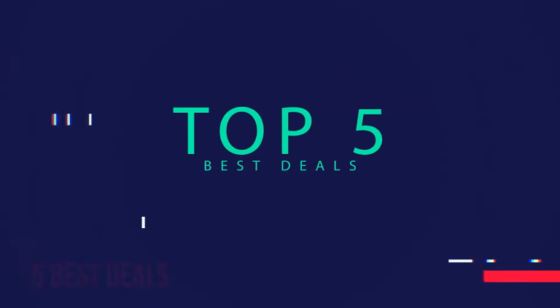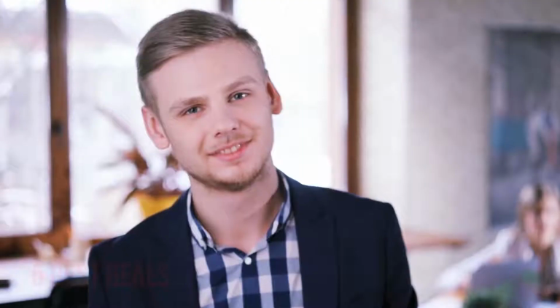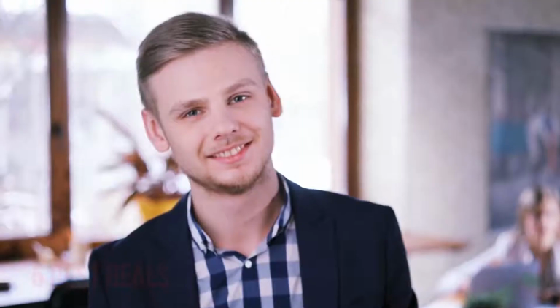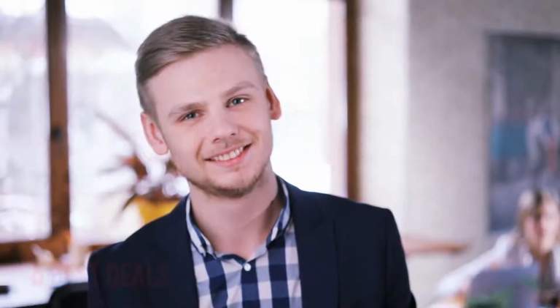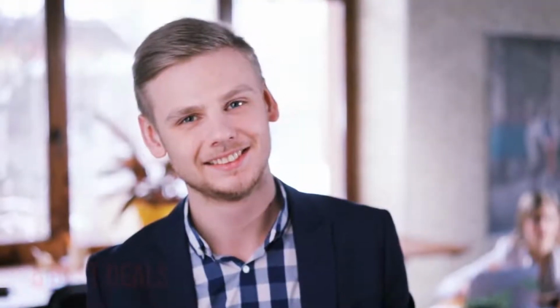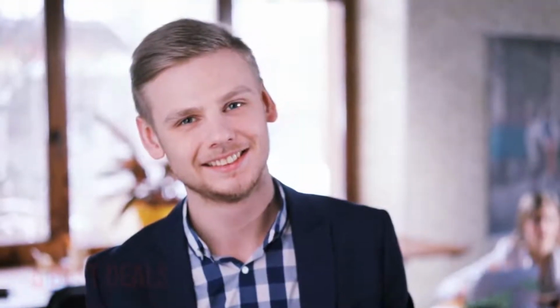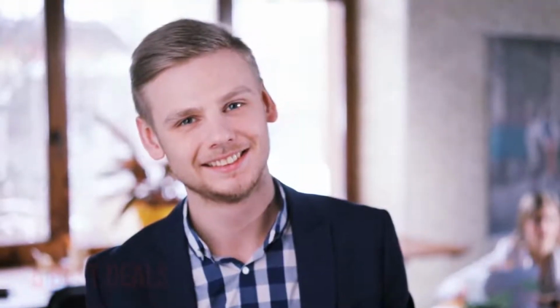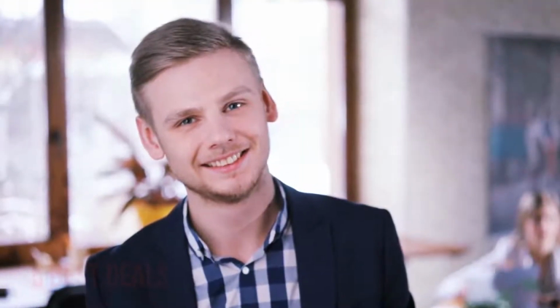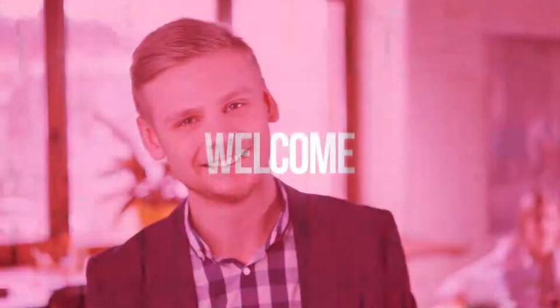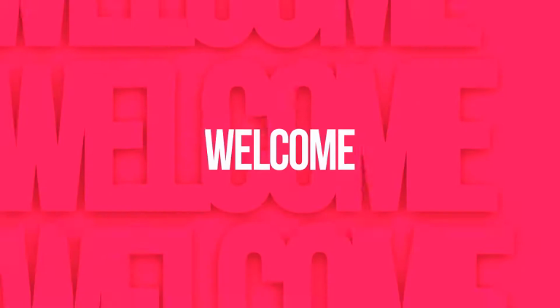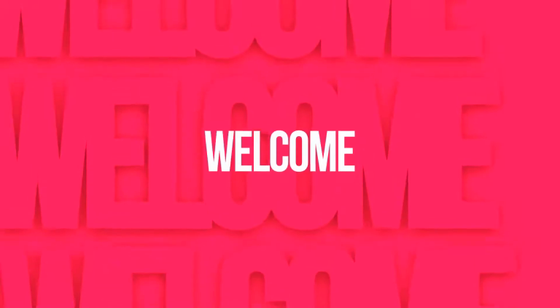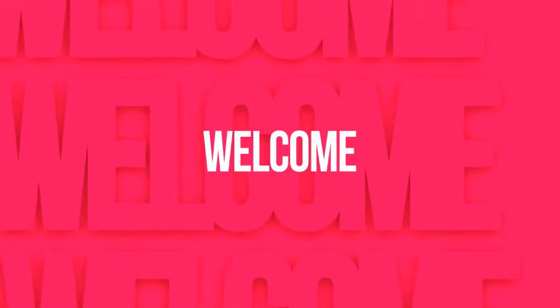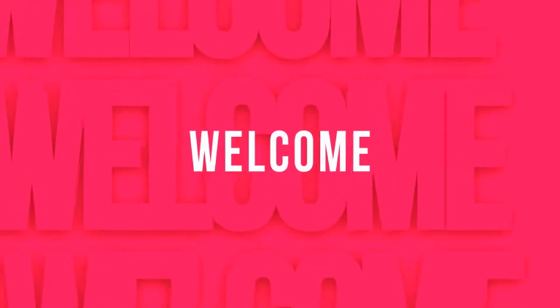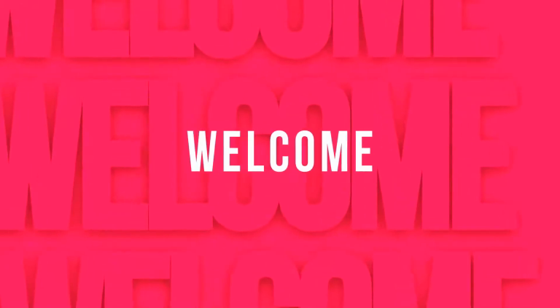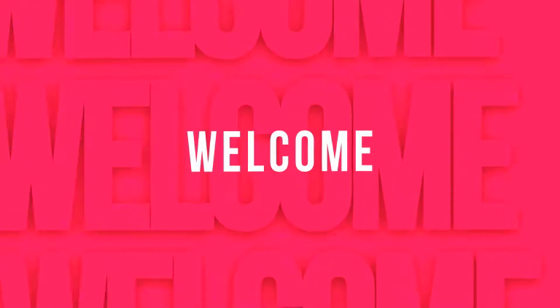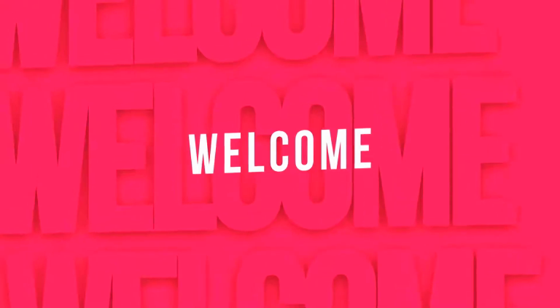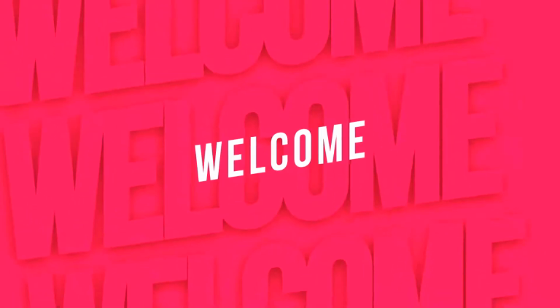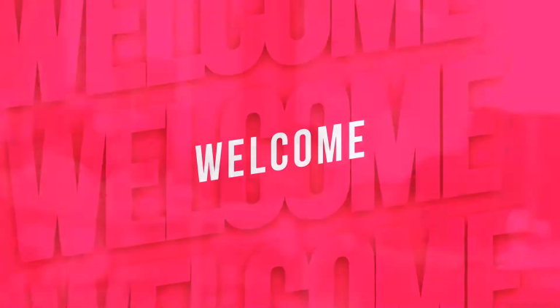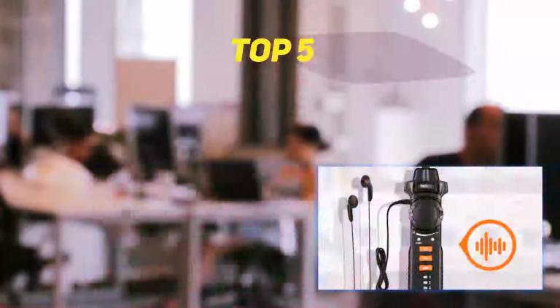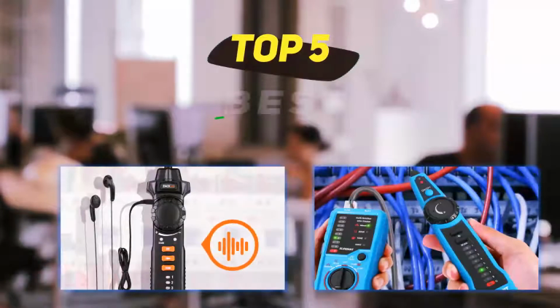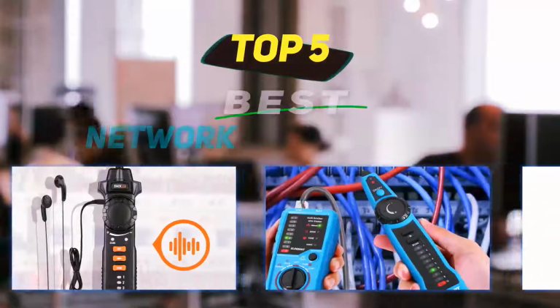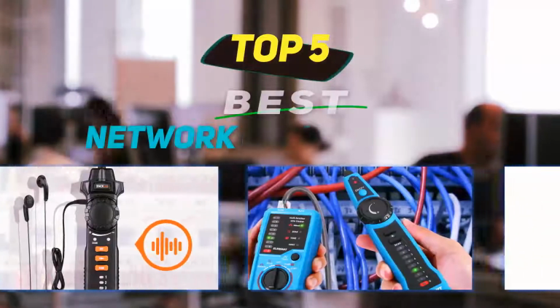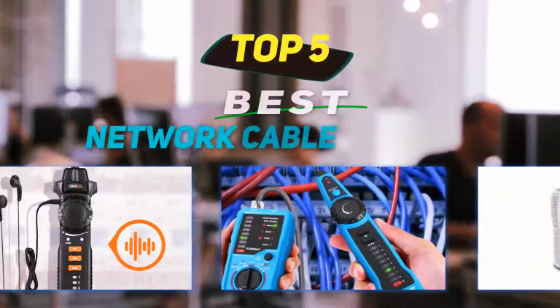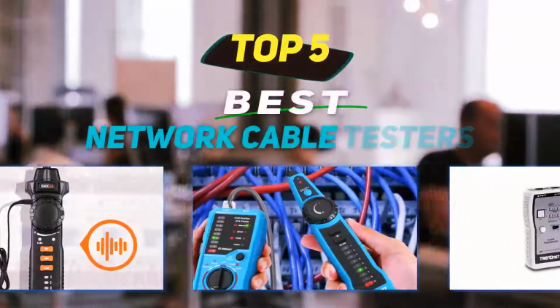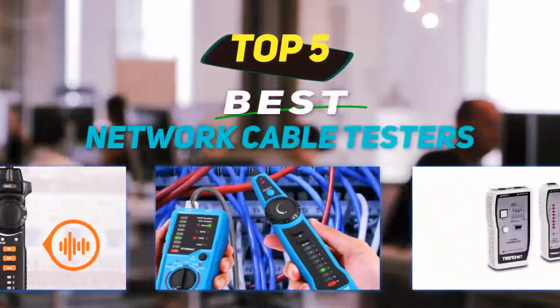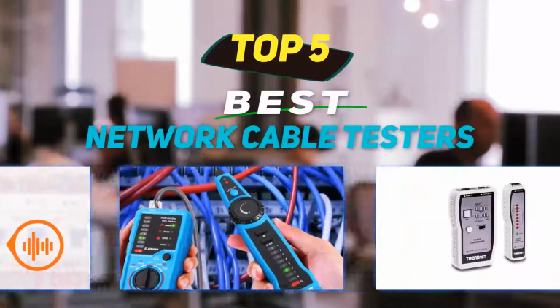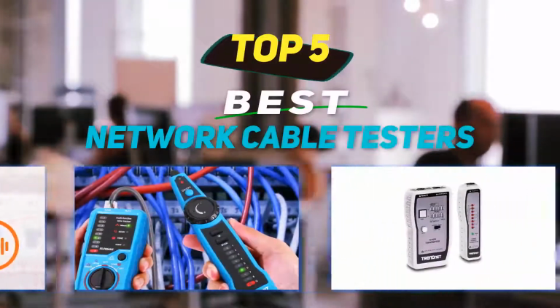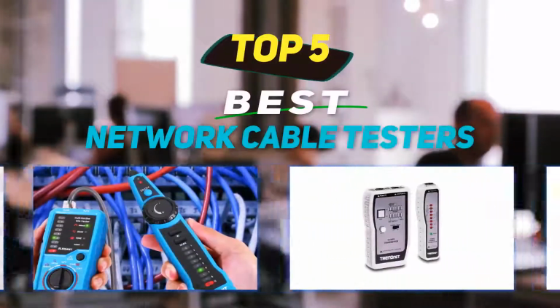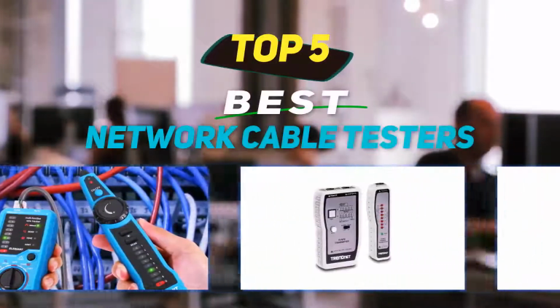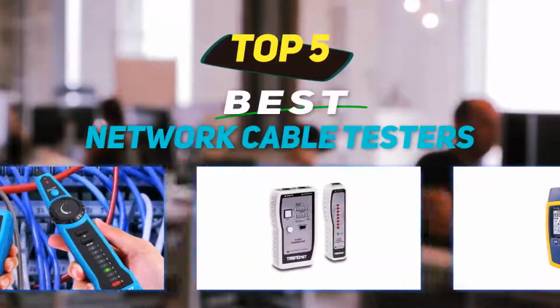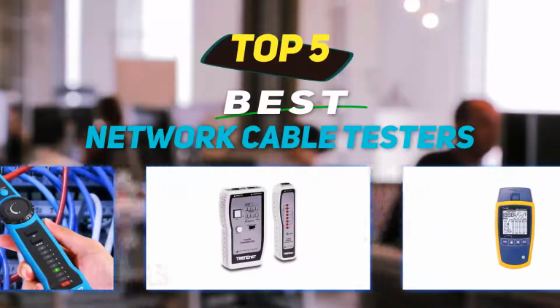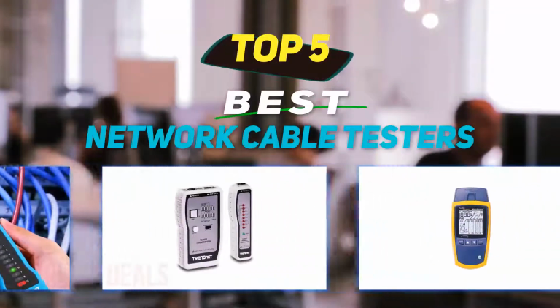Hey guys, welcome back to my channel. In this video, I'm going to talk about the top 5 best network cable testers.